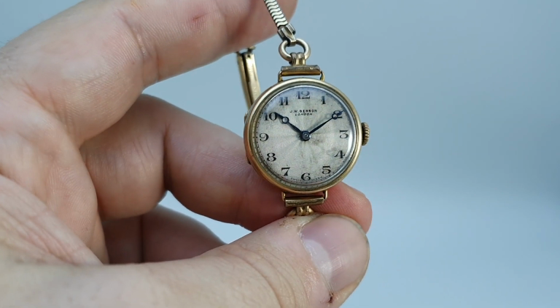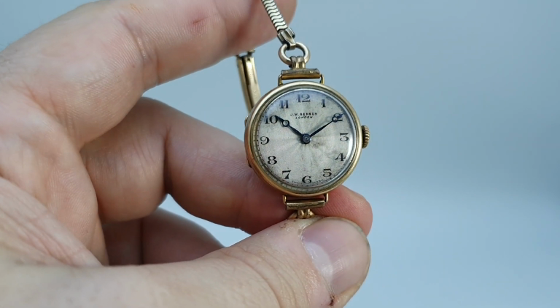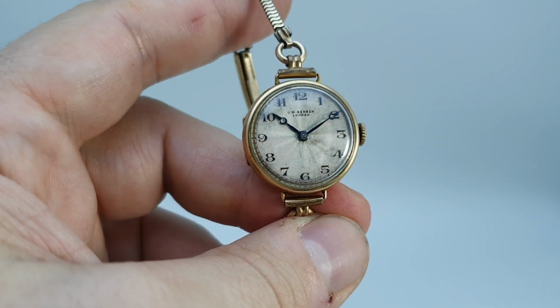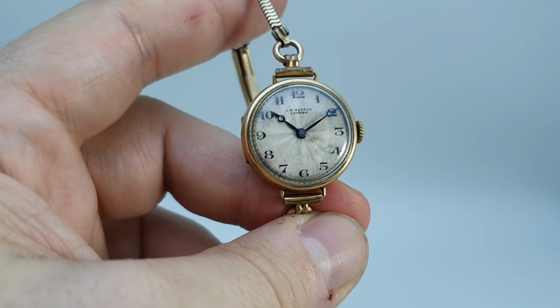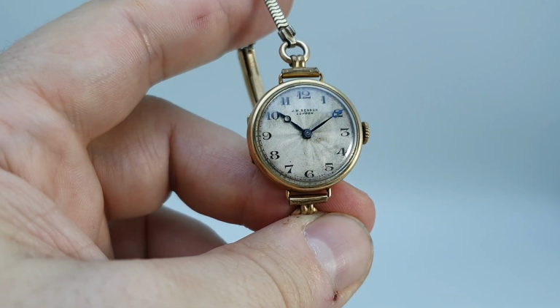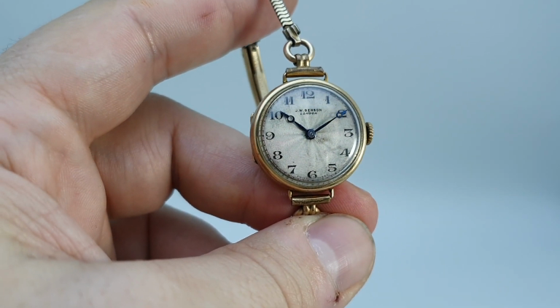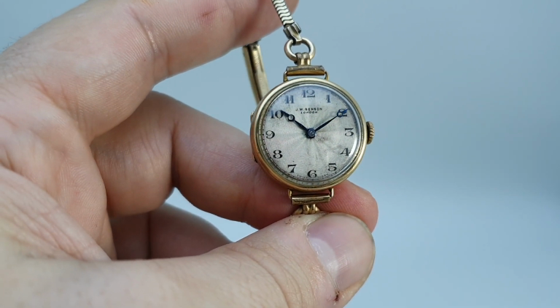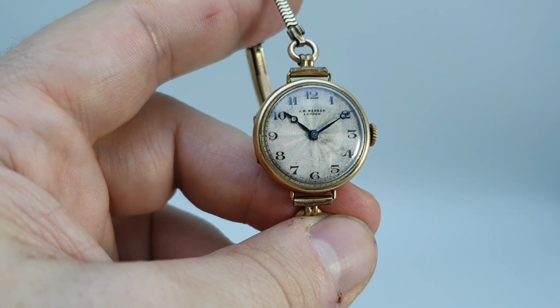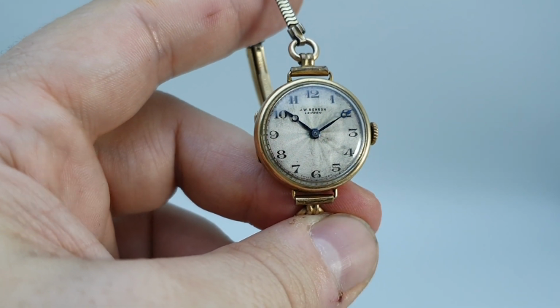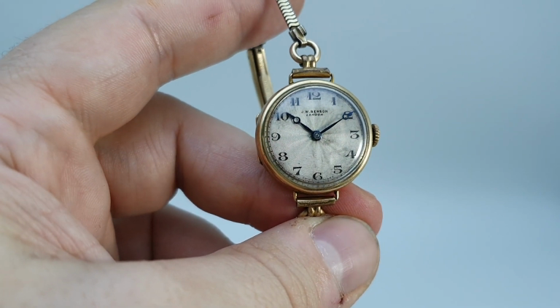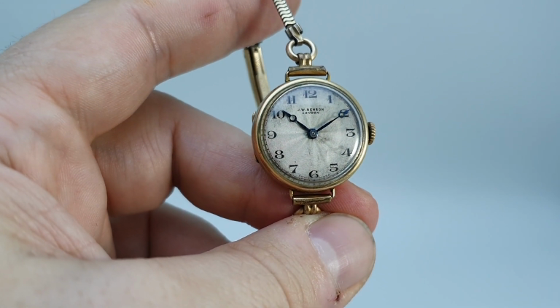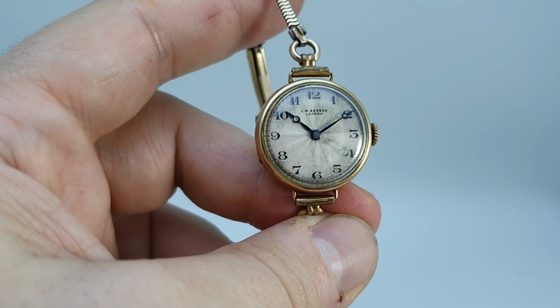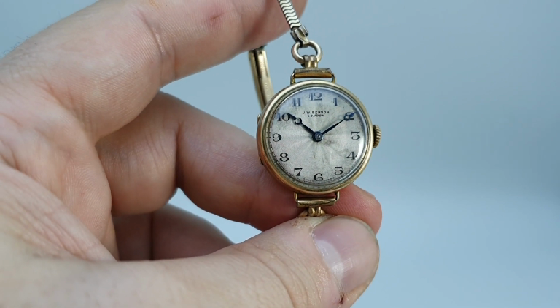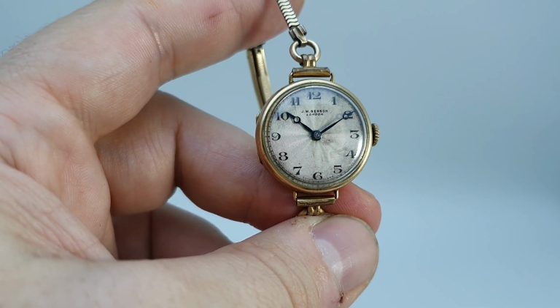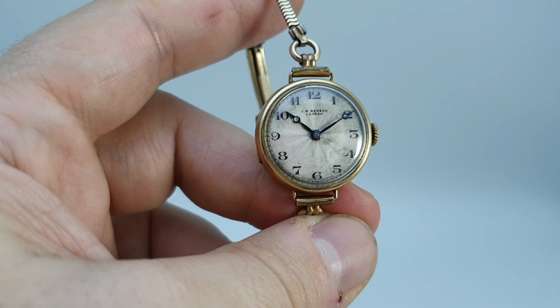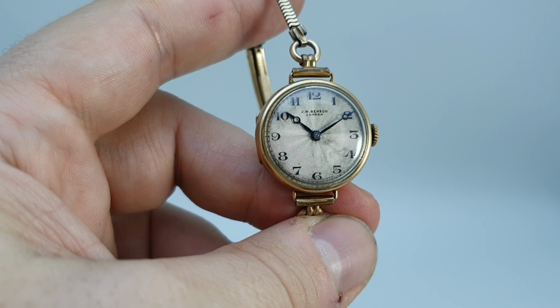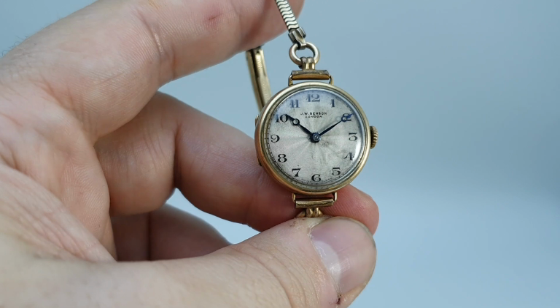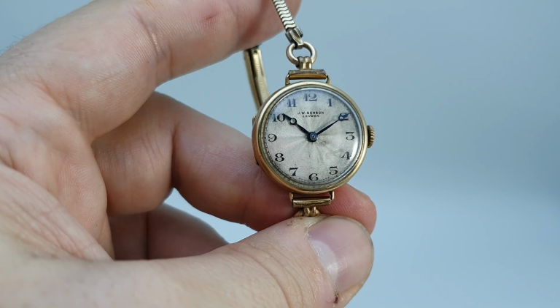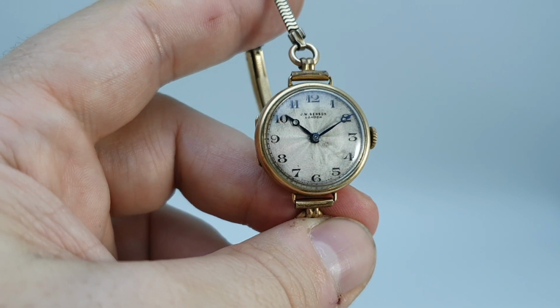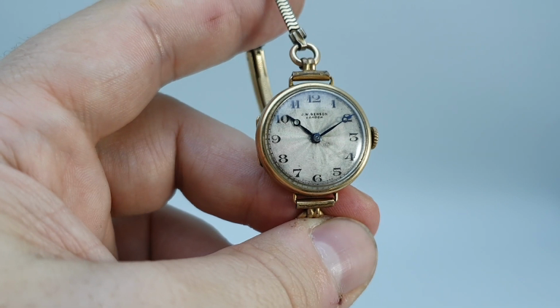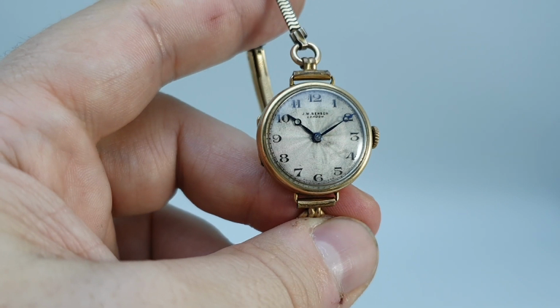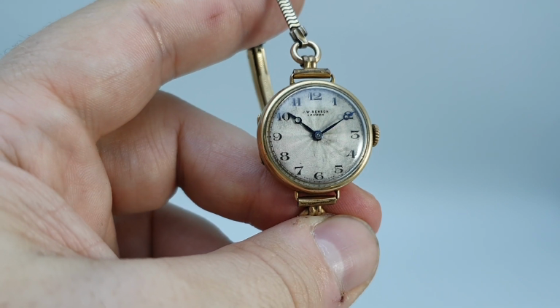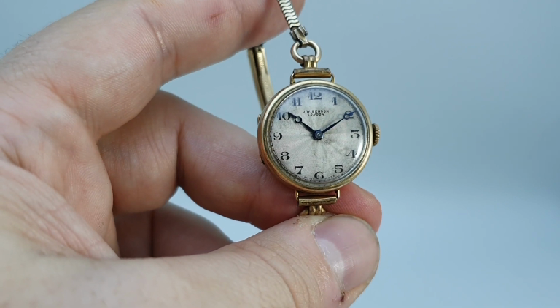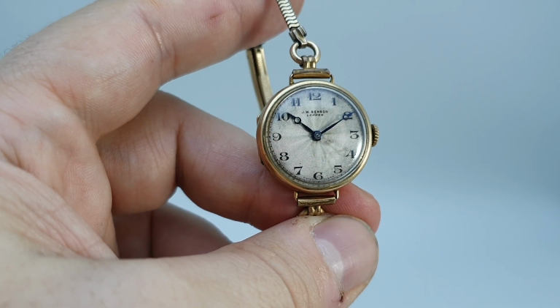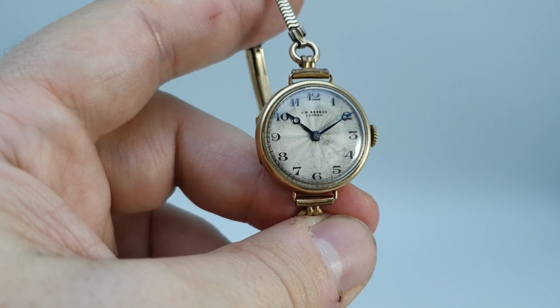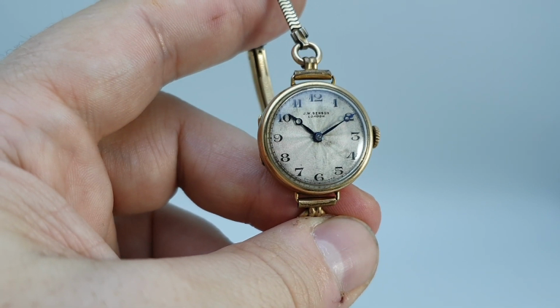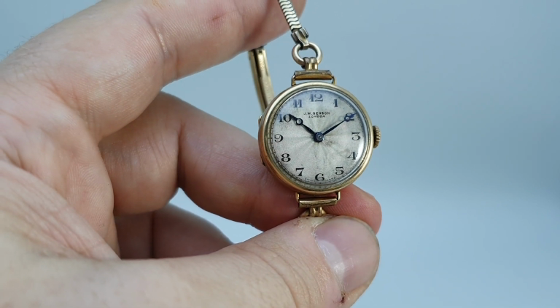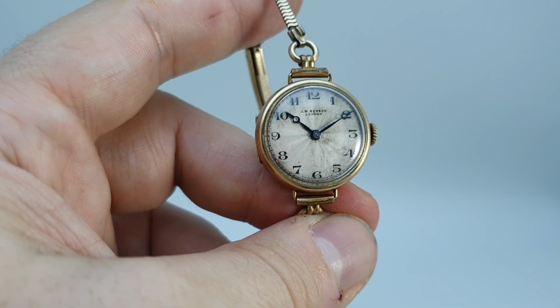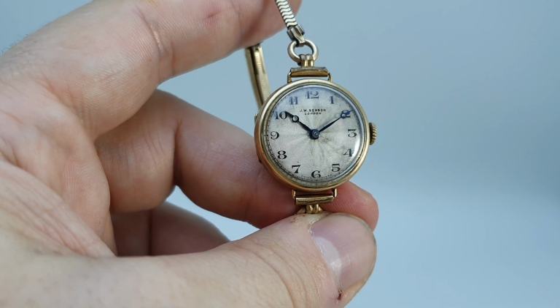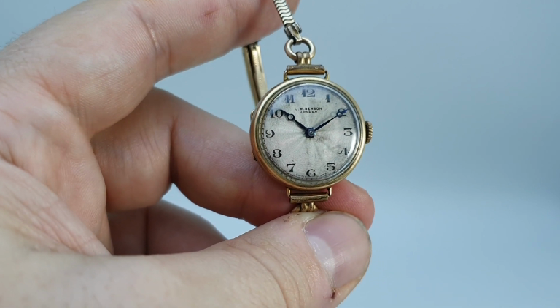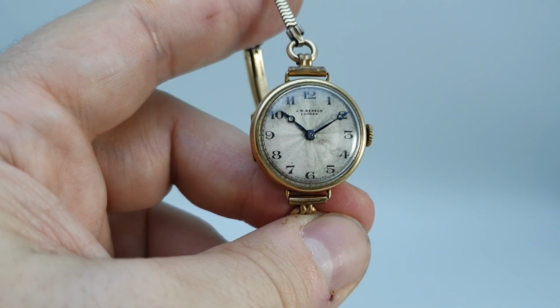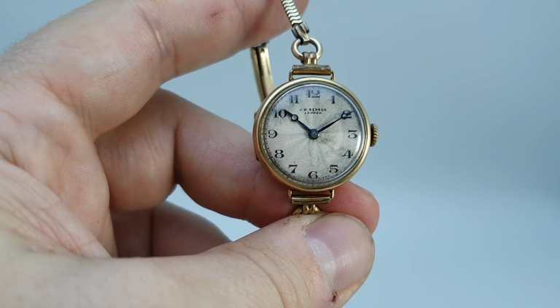This watch is available now at berthierwatches.com and the link to the advert for this watch is in the comments below.